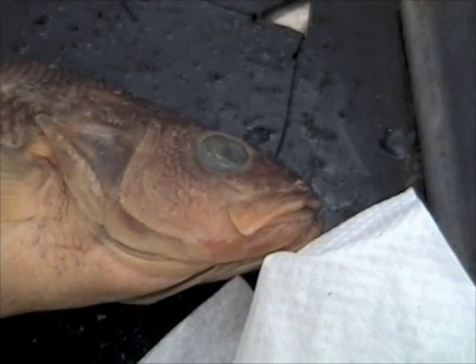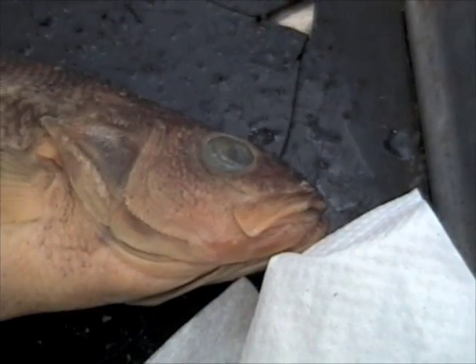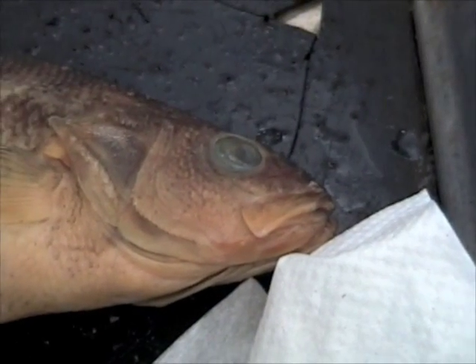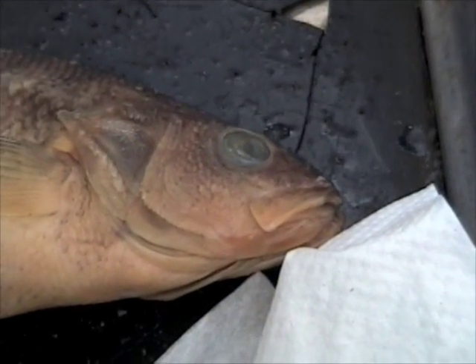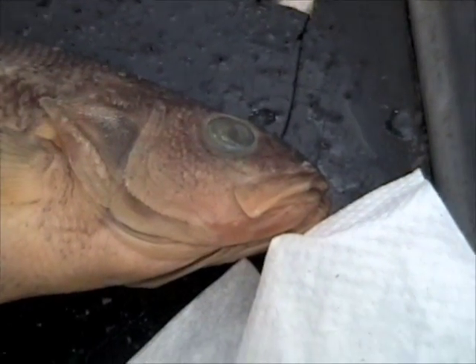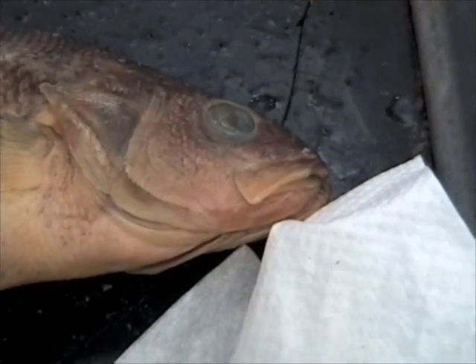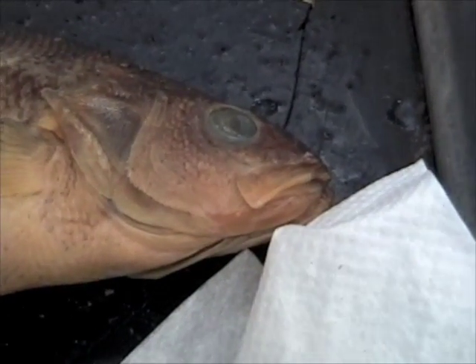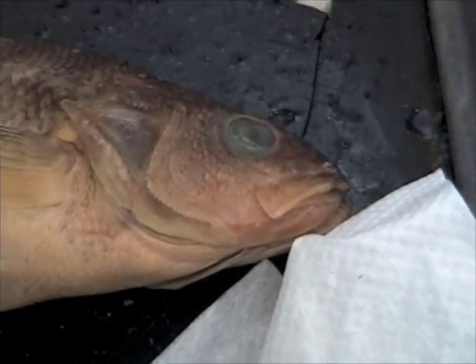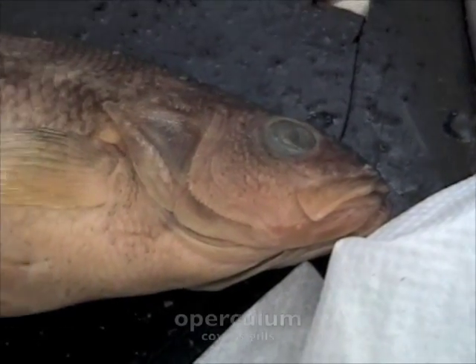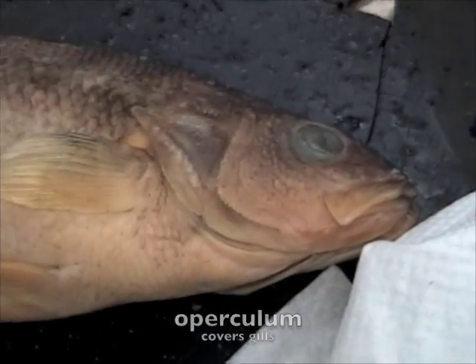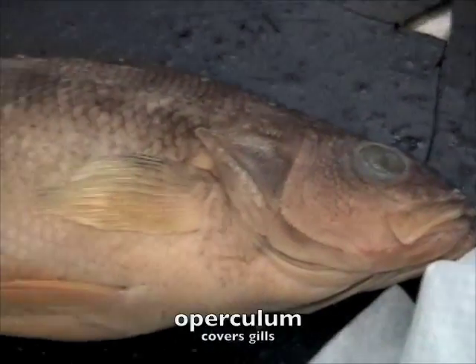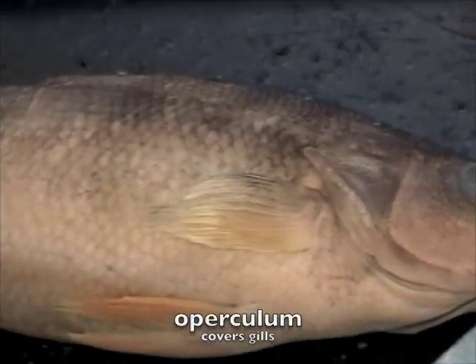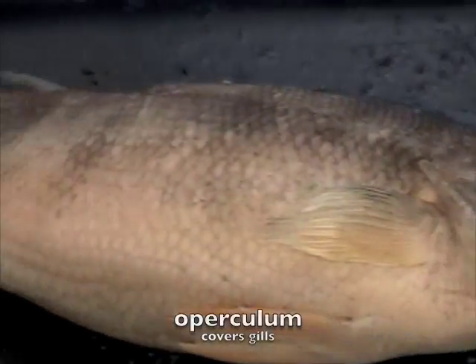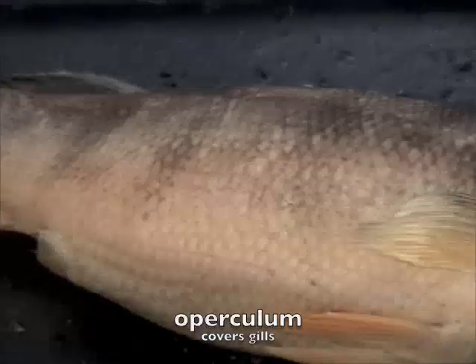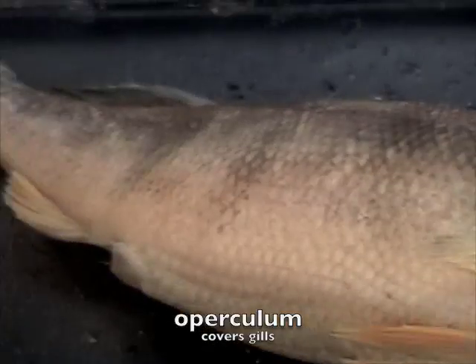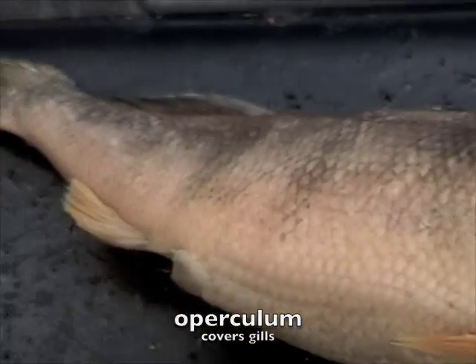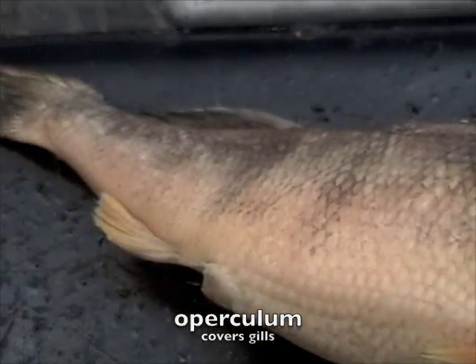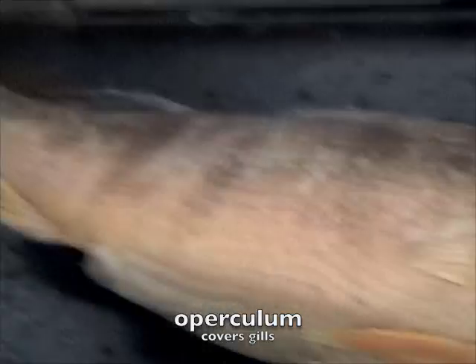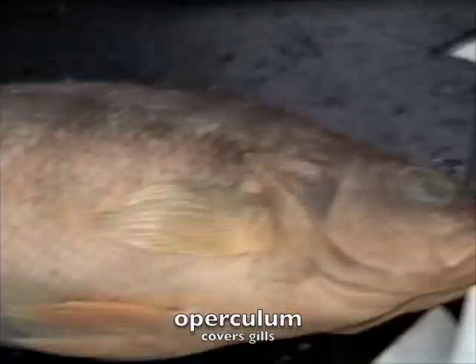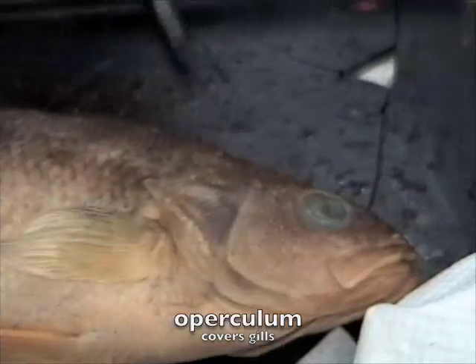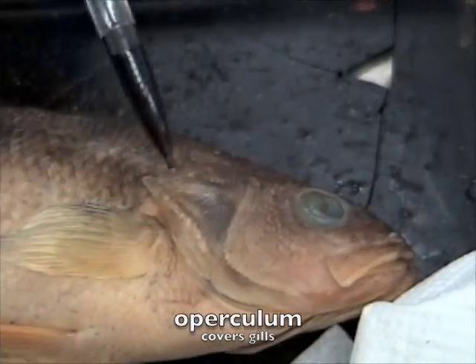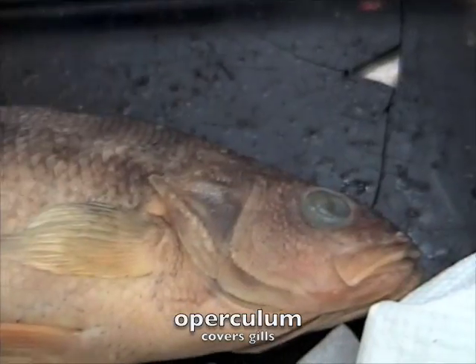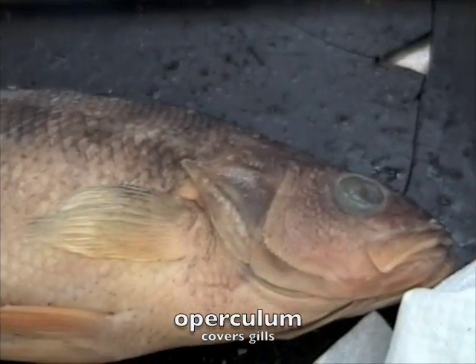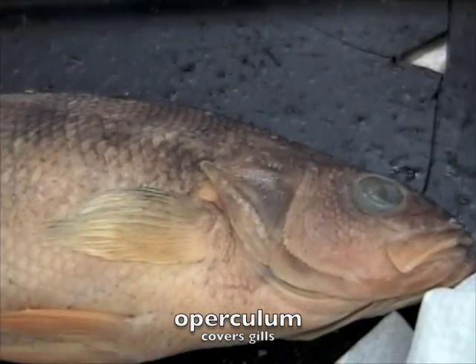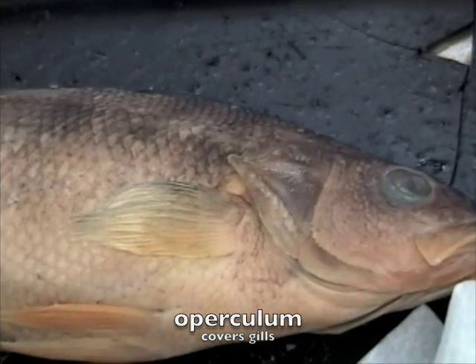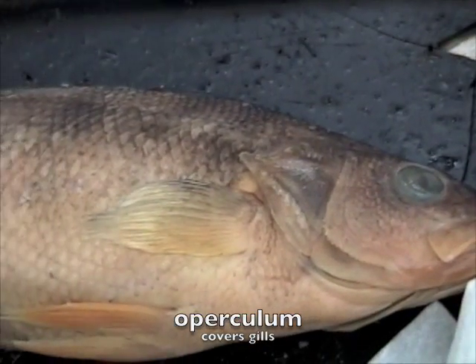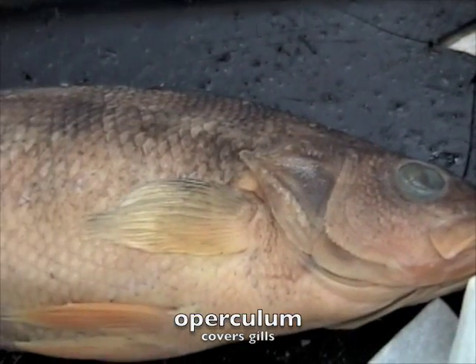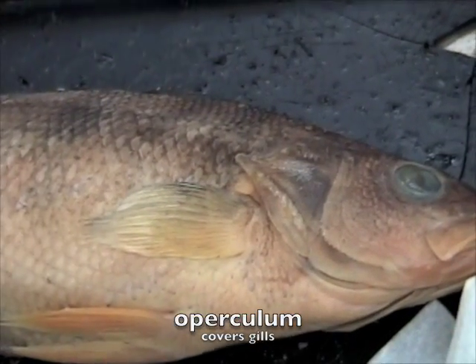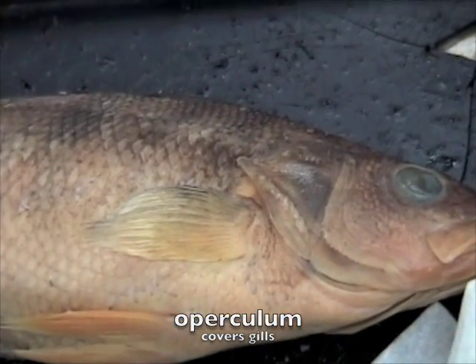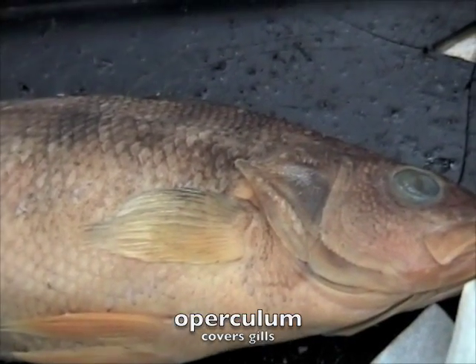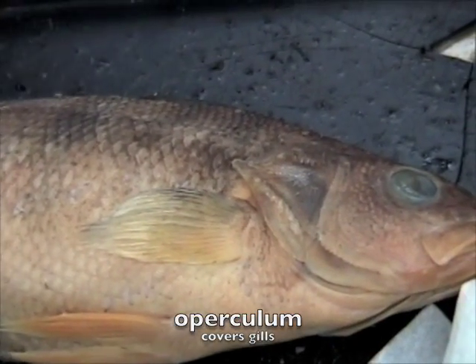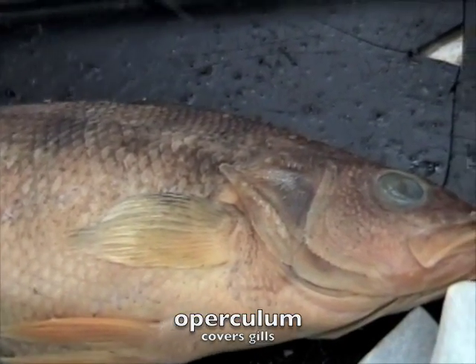Mouth. The operculum is the thing that covers the gills. Fins. Have you heard of an operculum before in other animals?